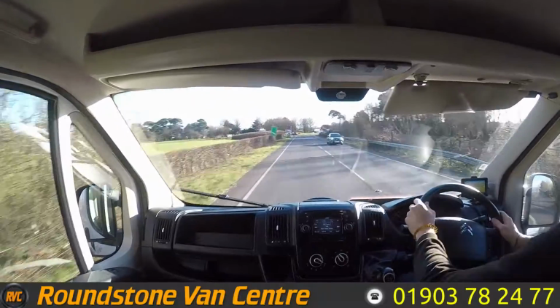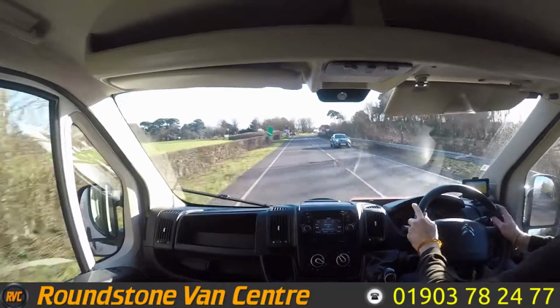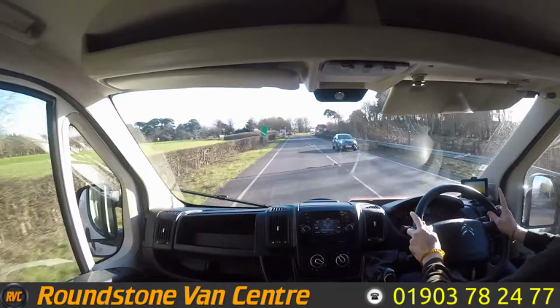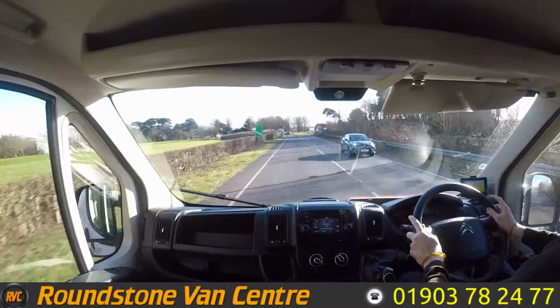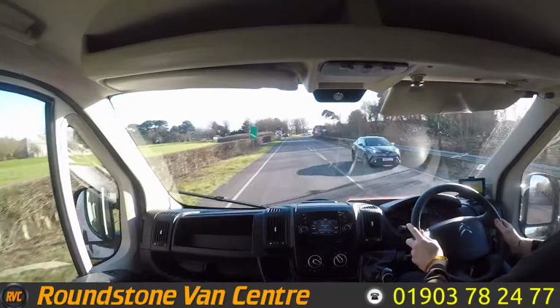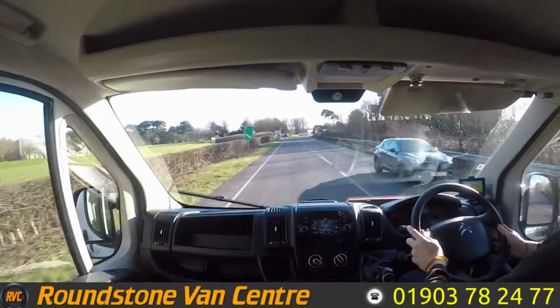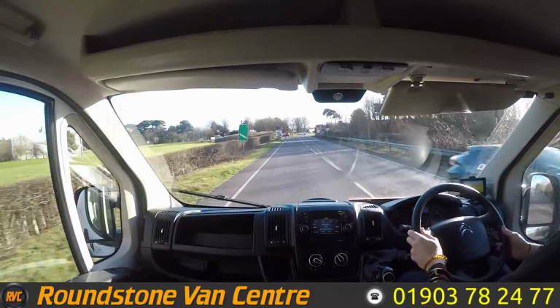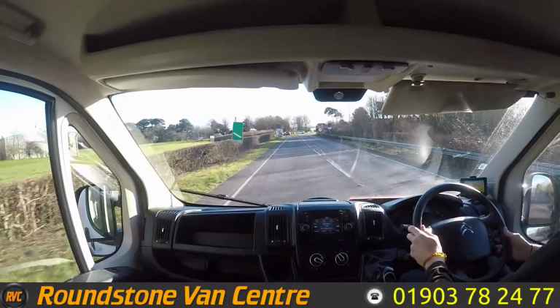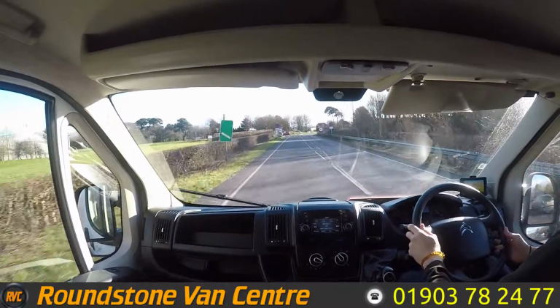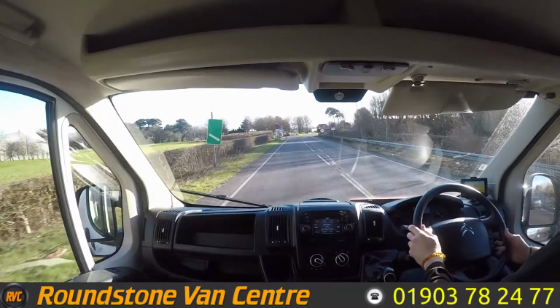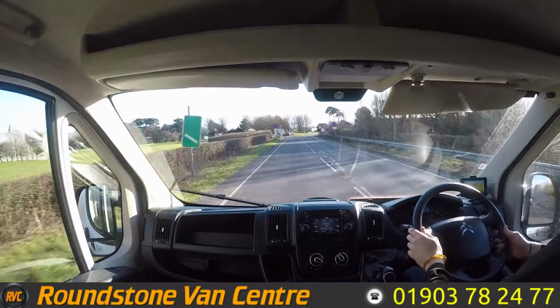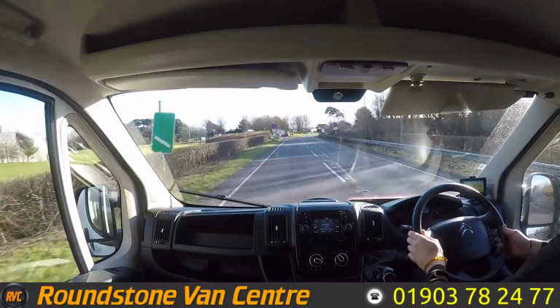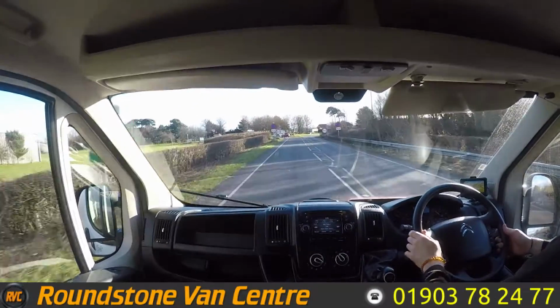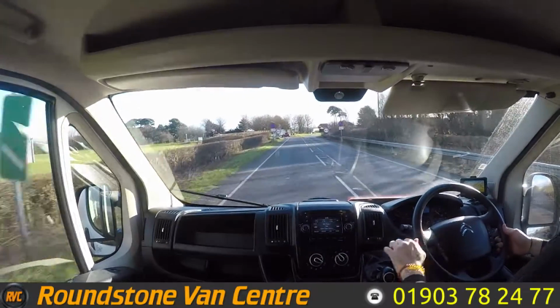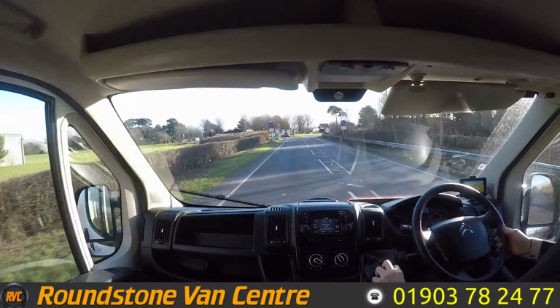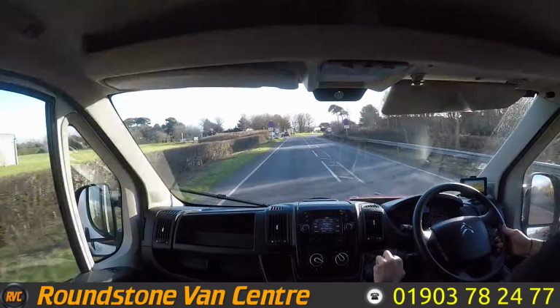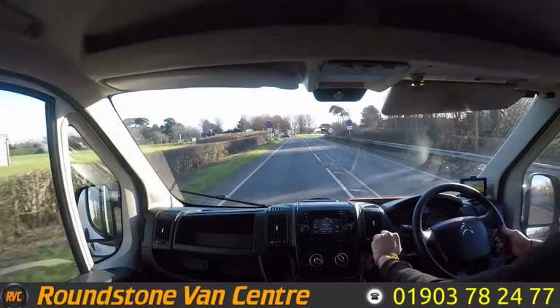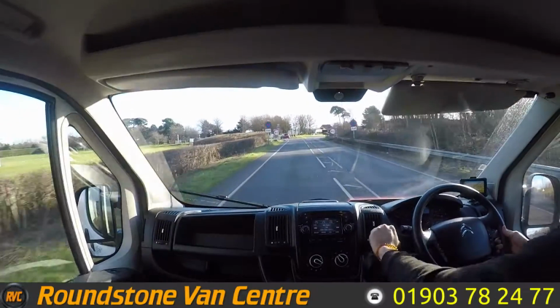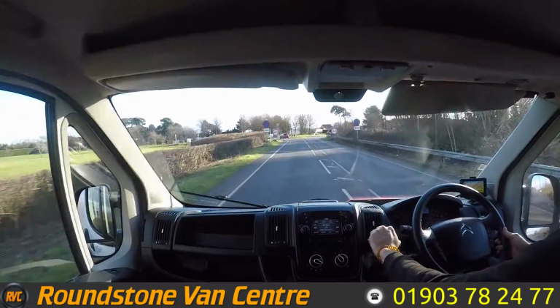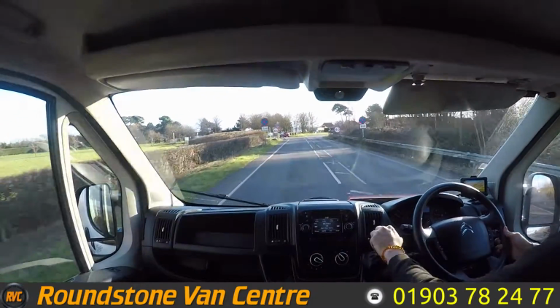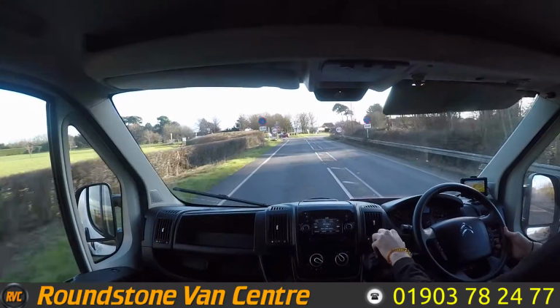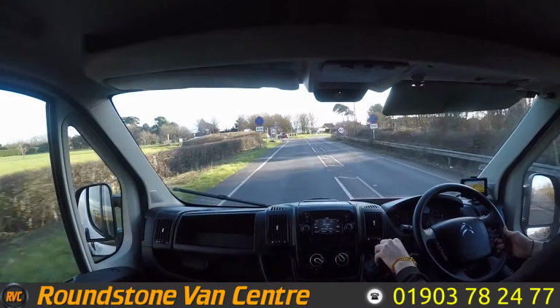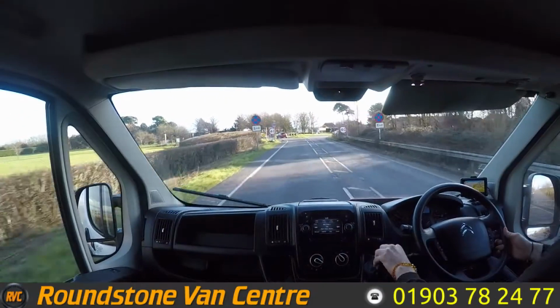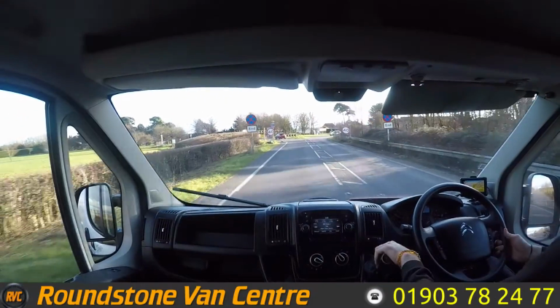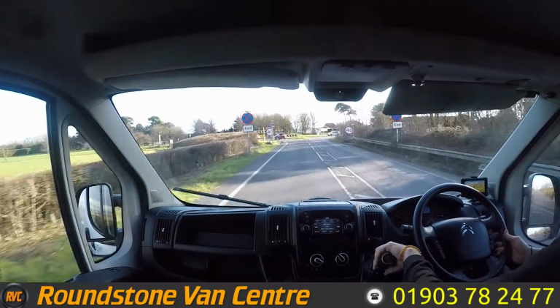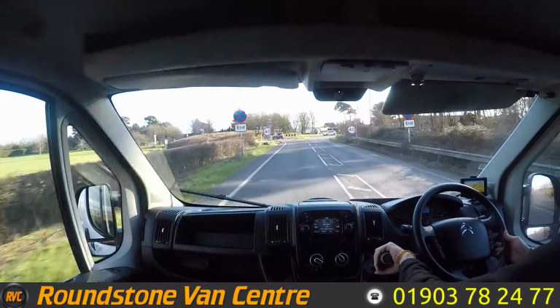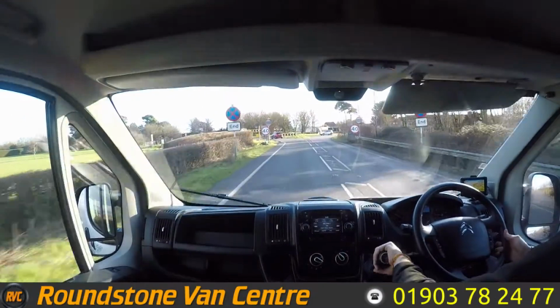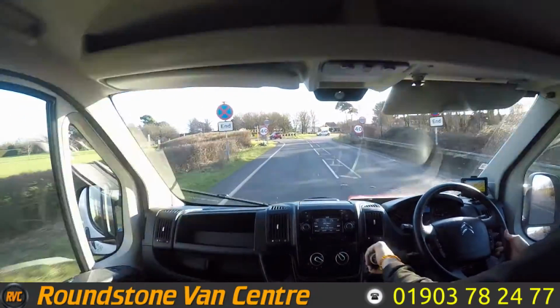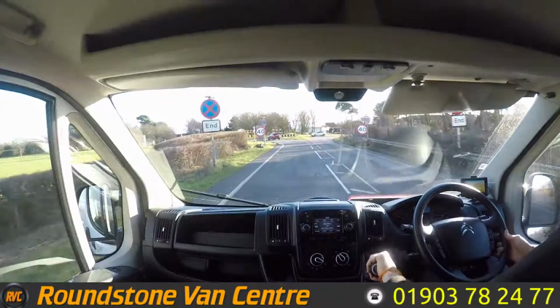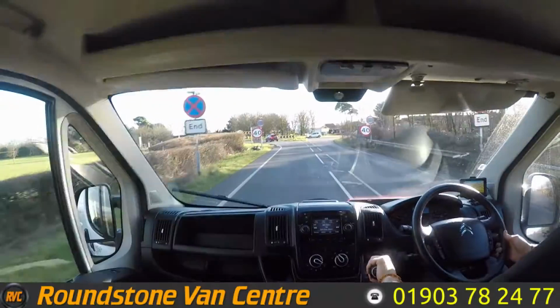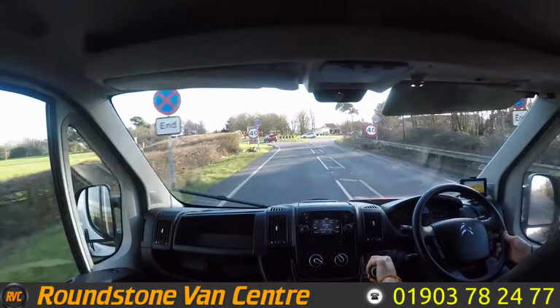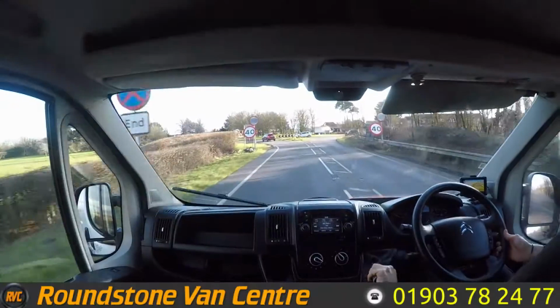That's going to be it for the 2018 Citroen Relay. I hope you guys all enjoy the video. I hope you have a nice day.